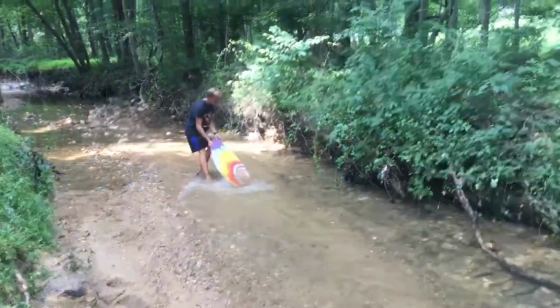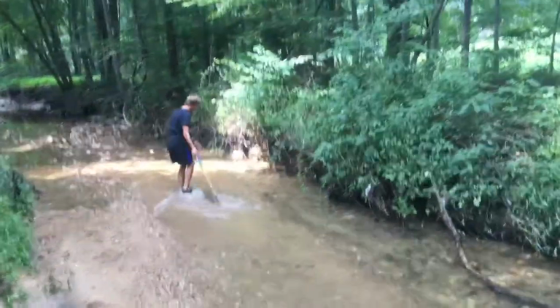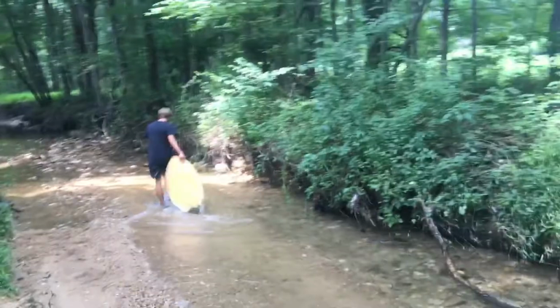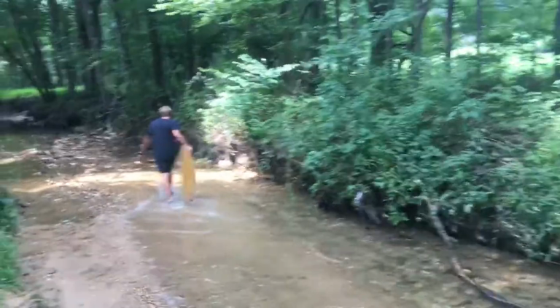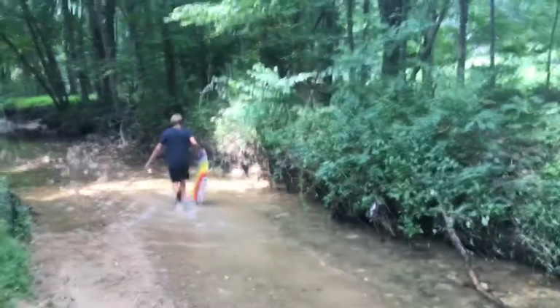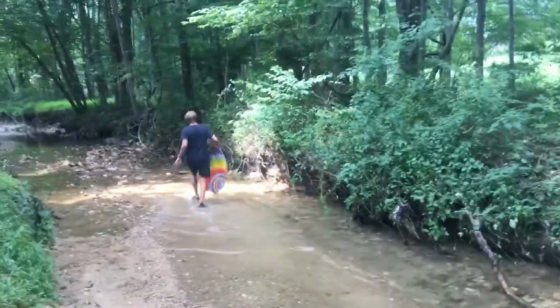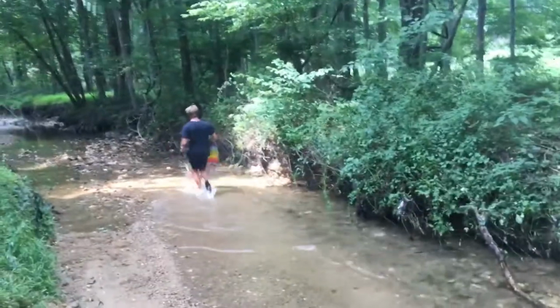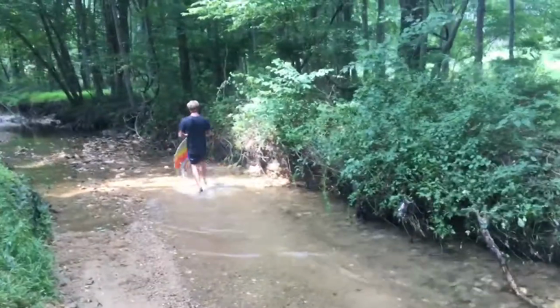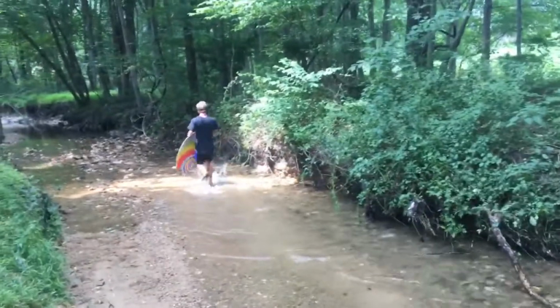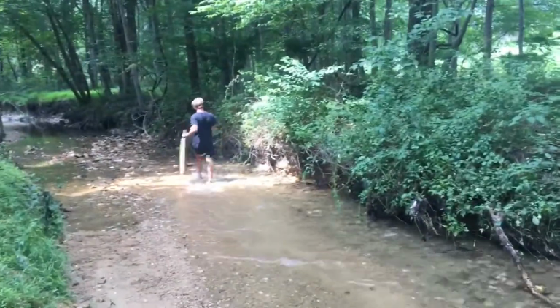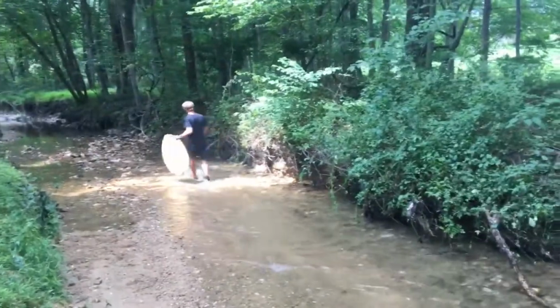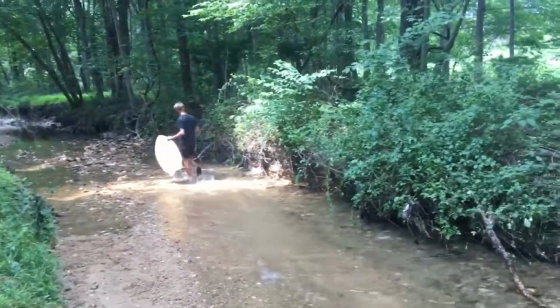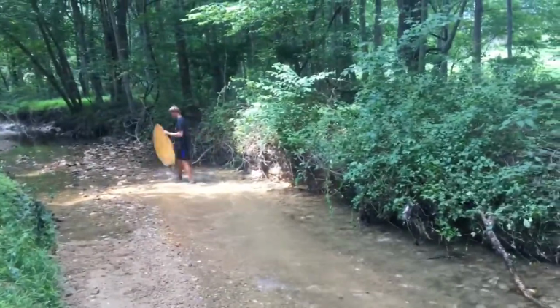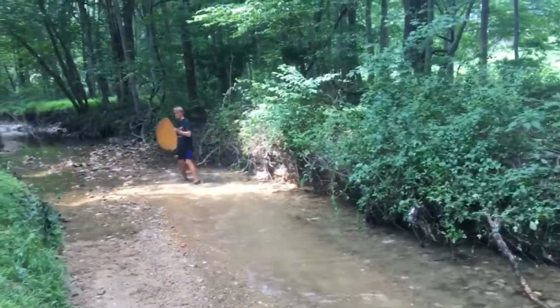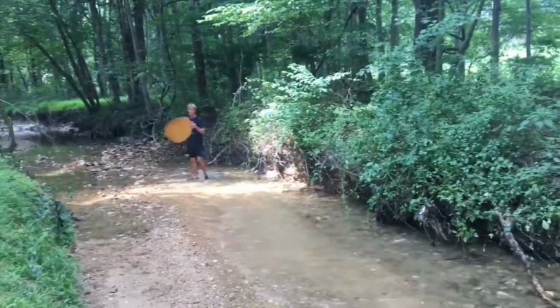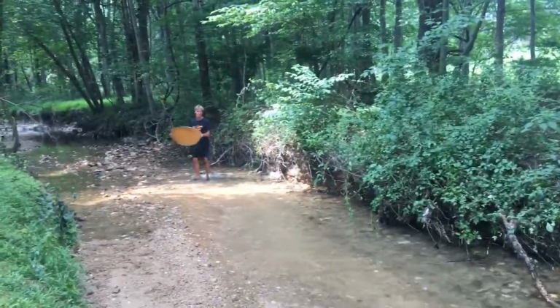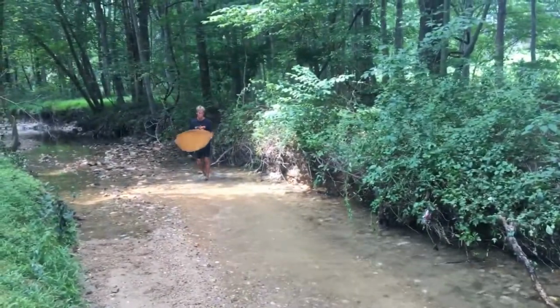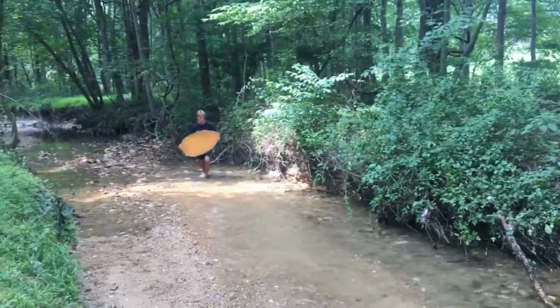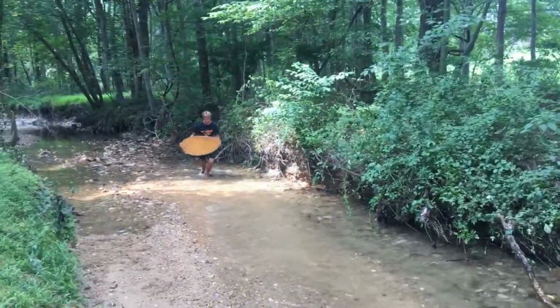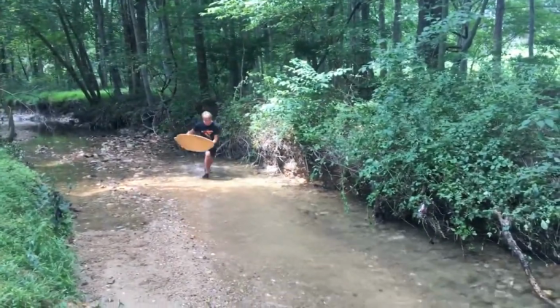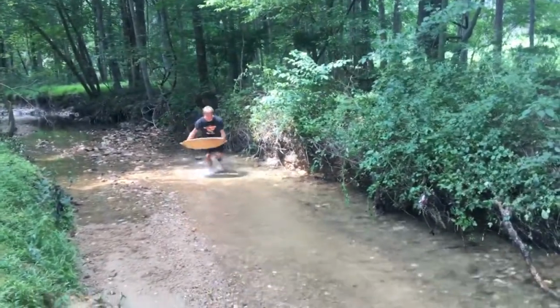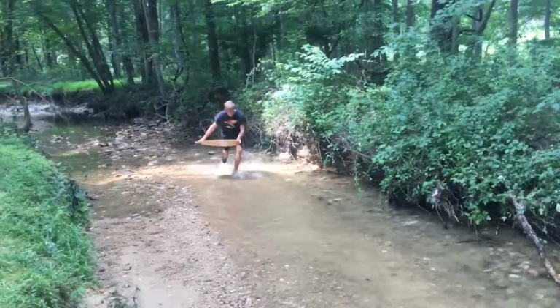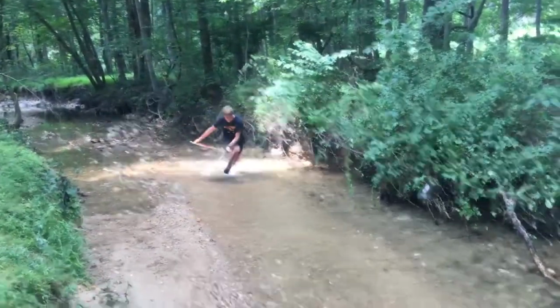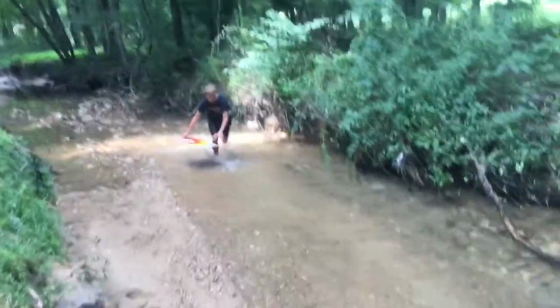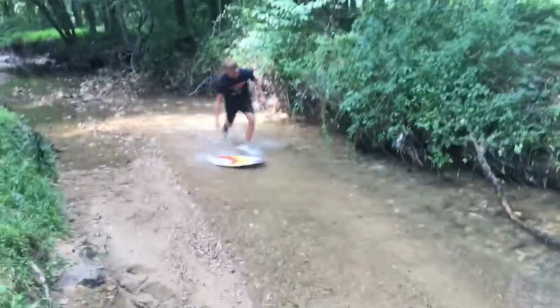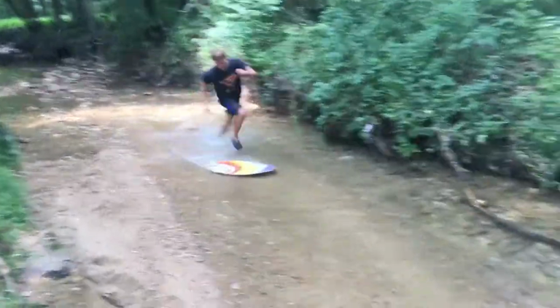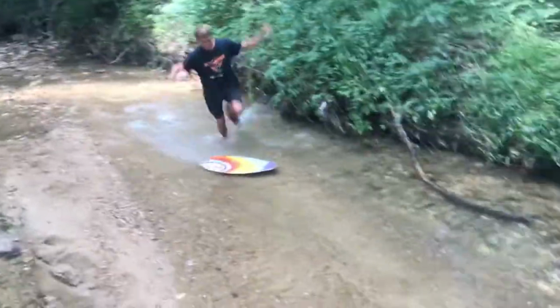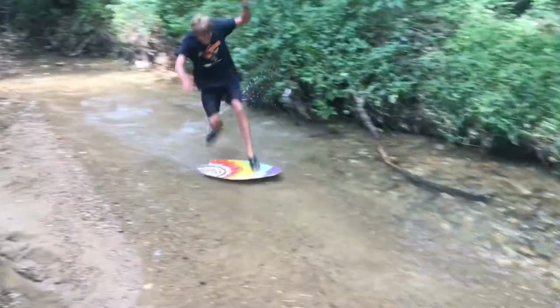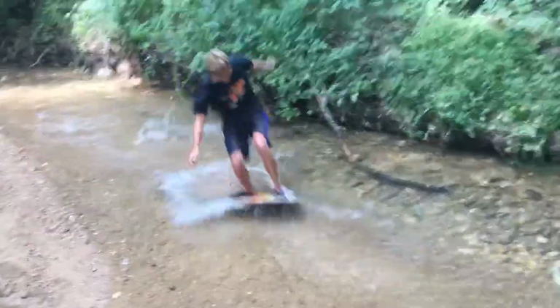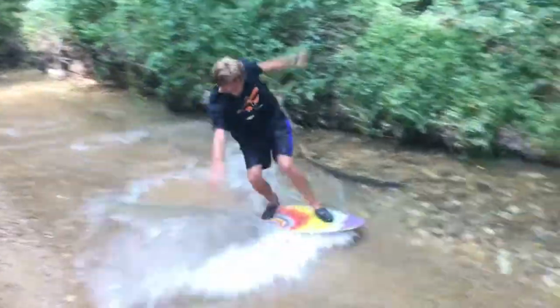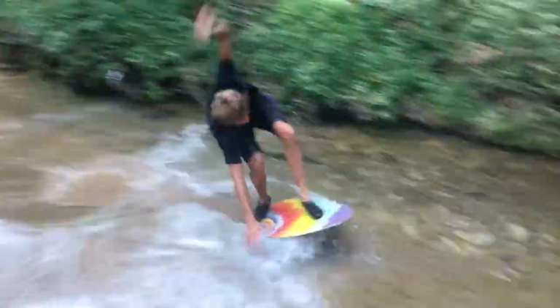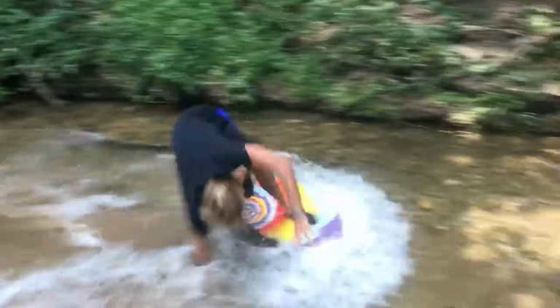Whoa! I didn't know you could skimboard in the creek. I didn't know you could skimboard in the creek either. Whoa, Daniel's awesome. He figured this out.